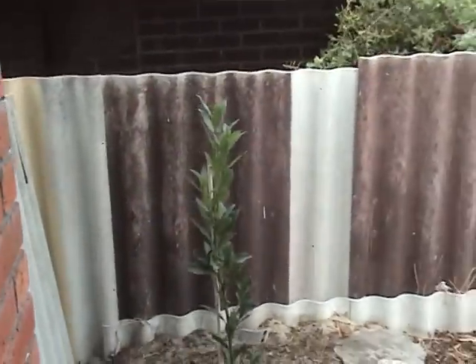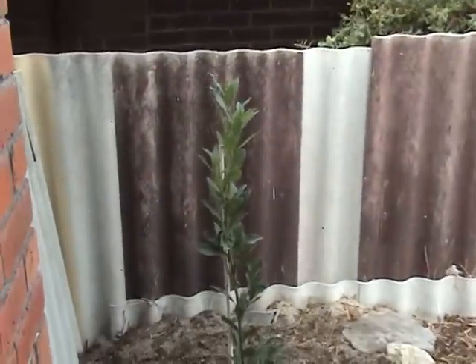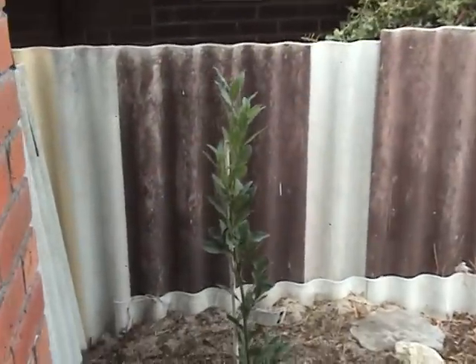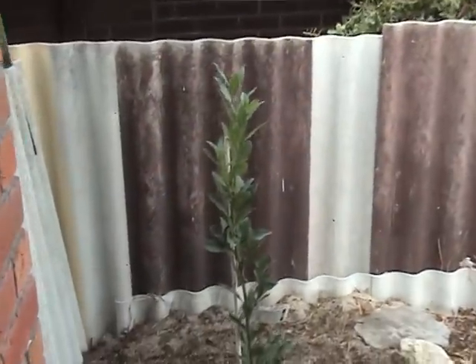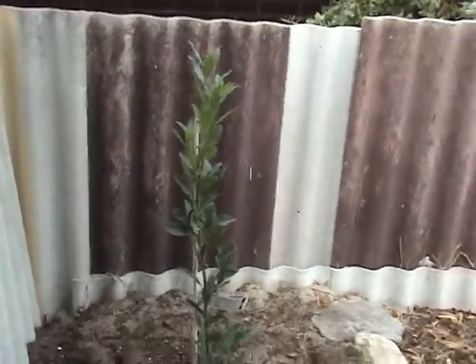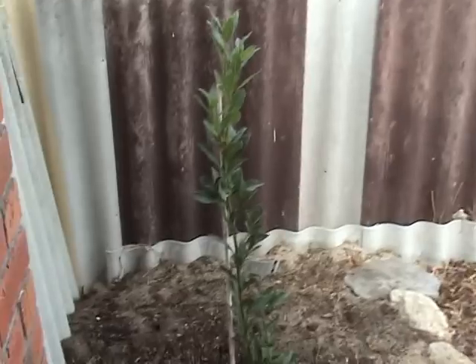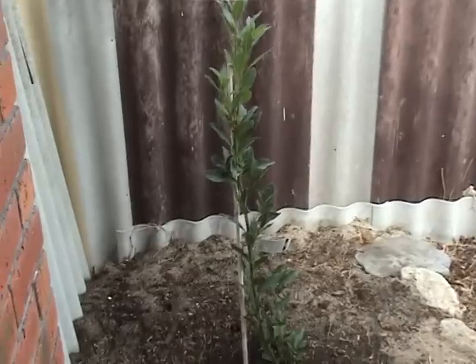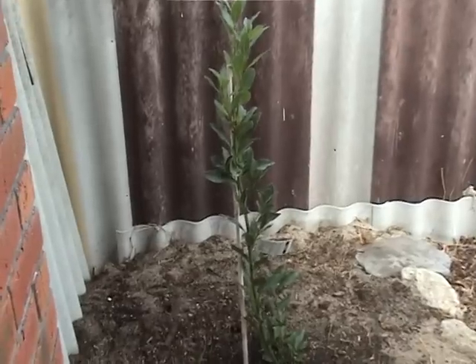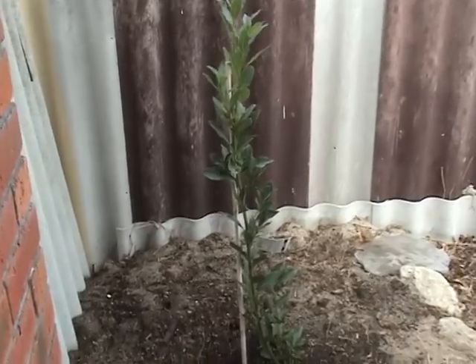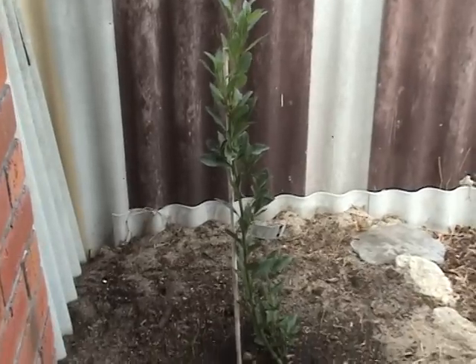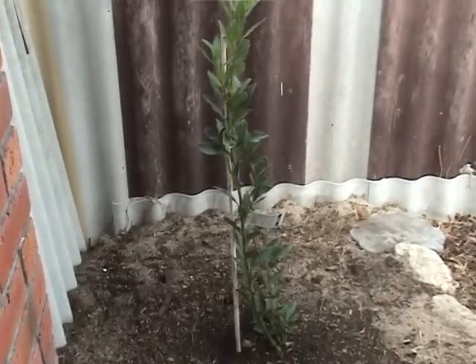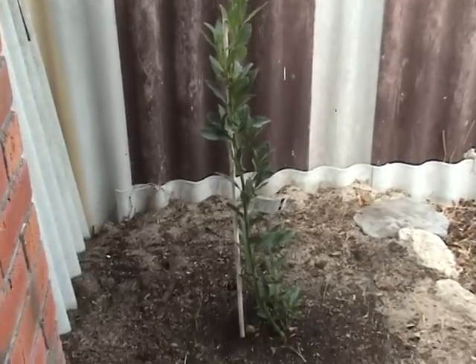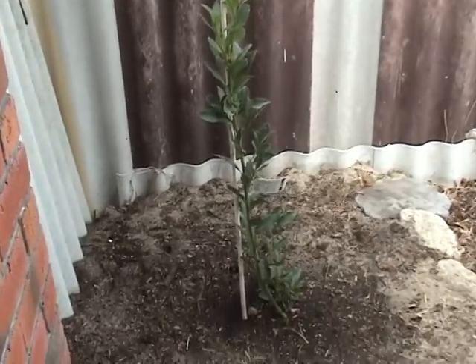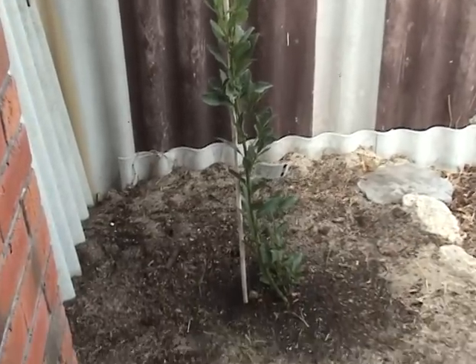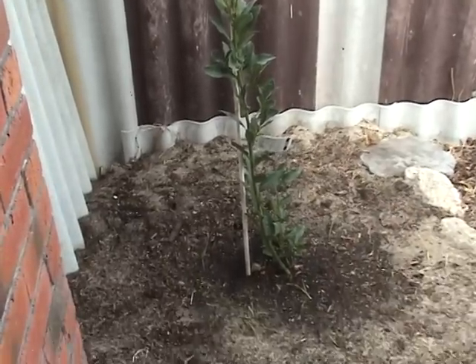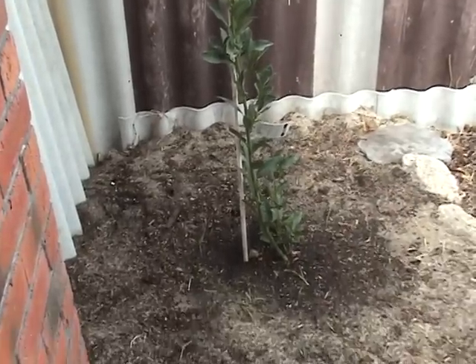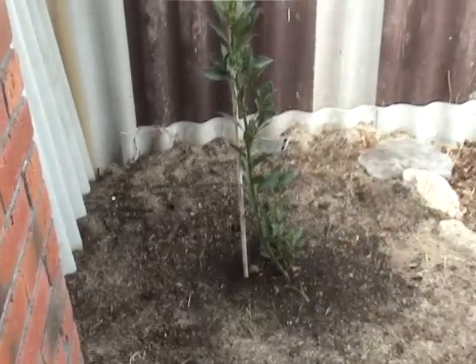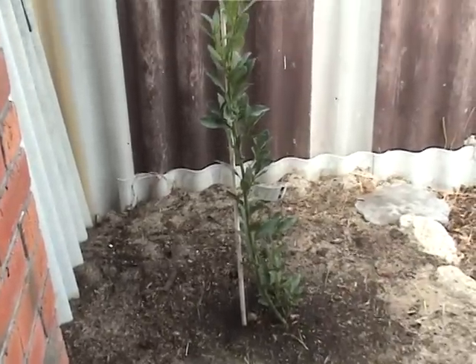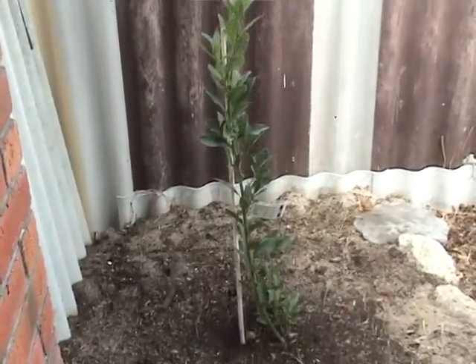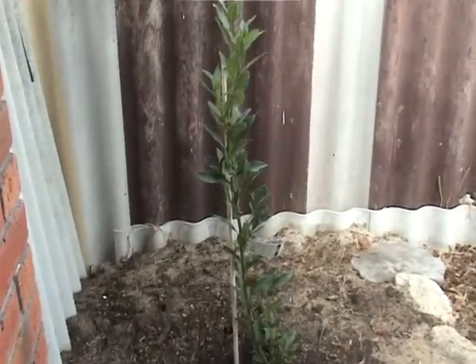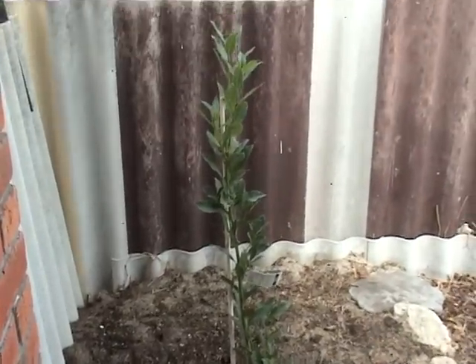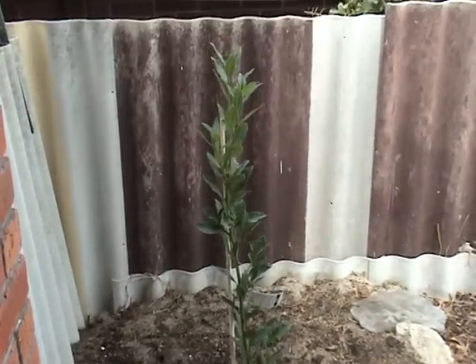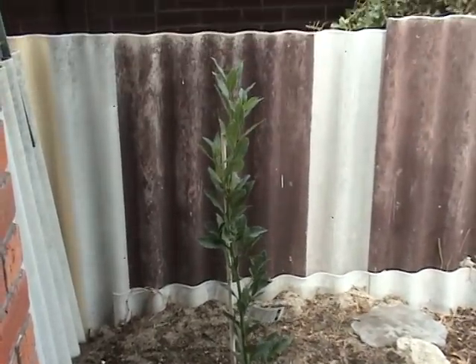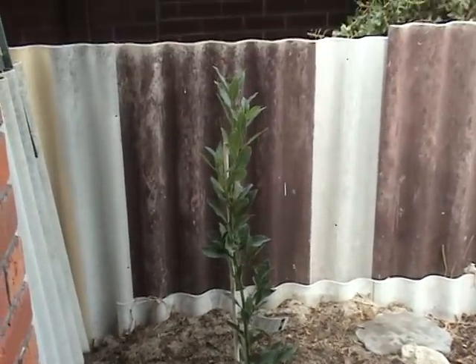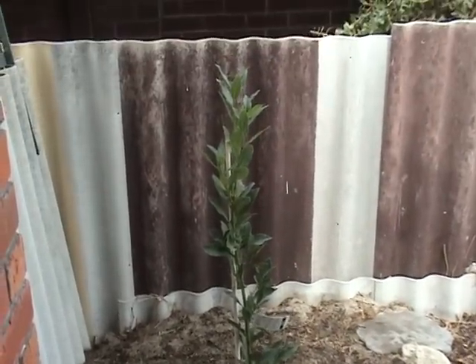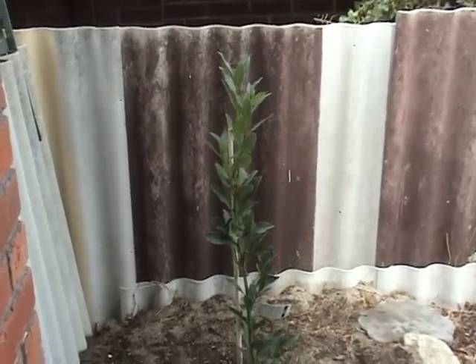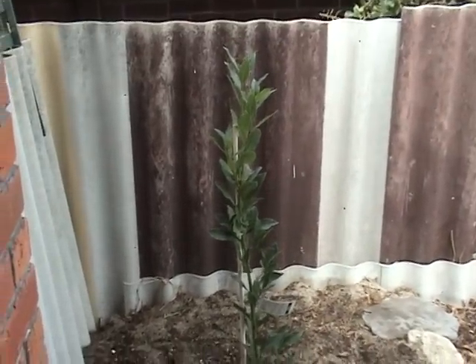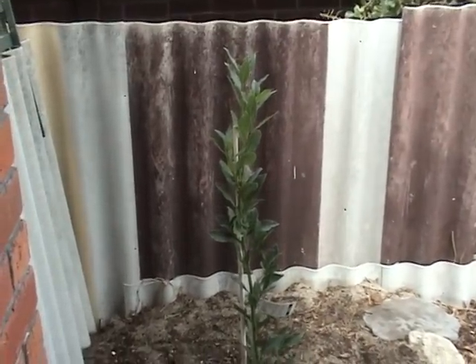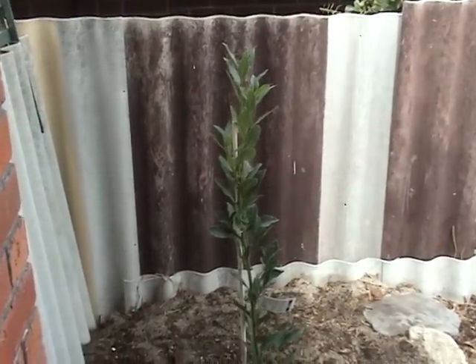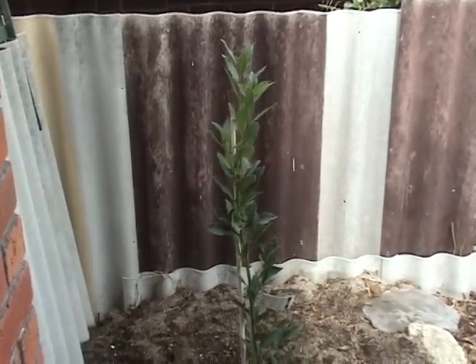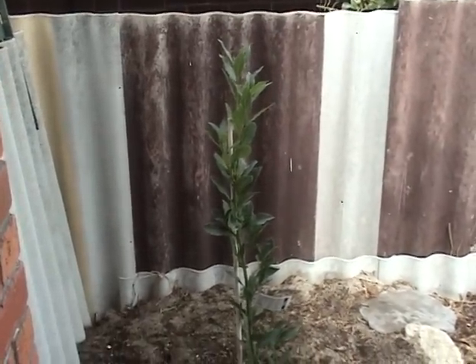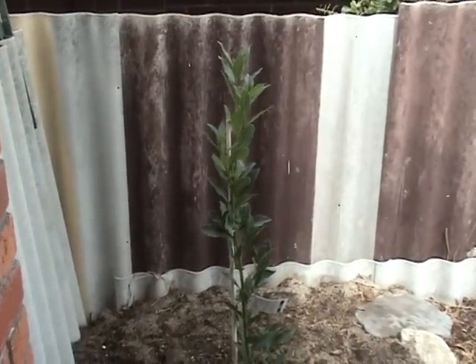So yeah, that's it. I just thought I'd show you that because someone was asking how it was all going. All doing good out the front. See ya.